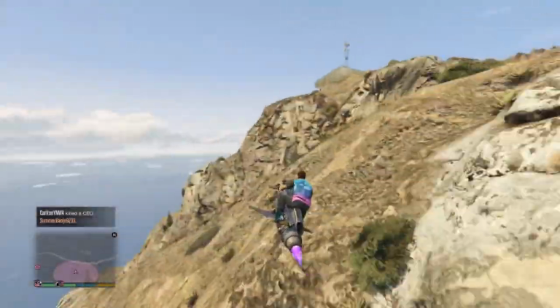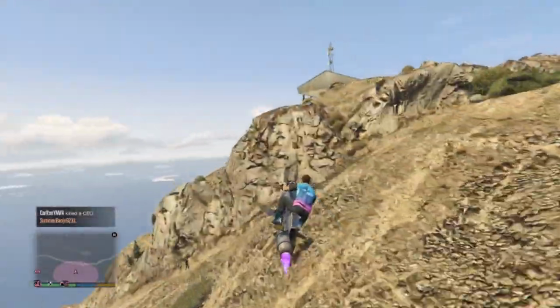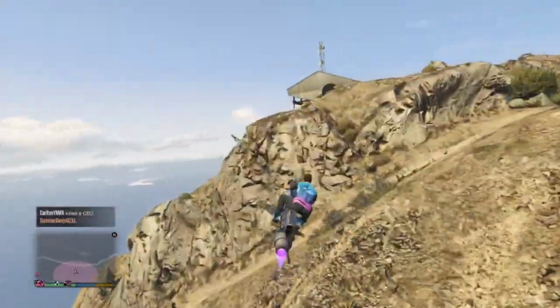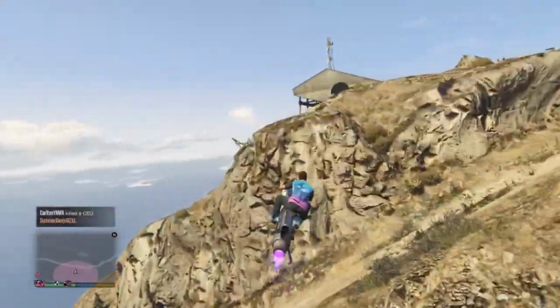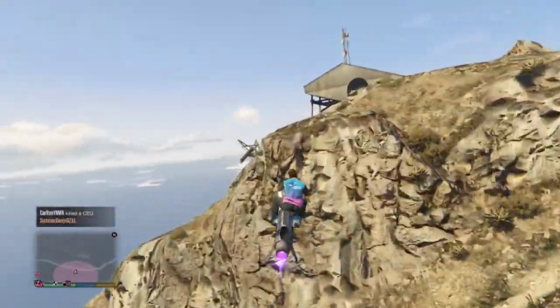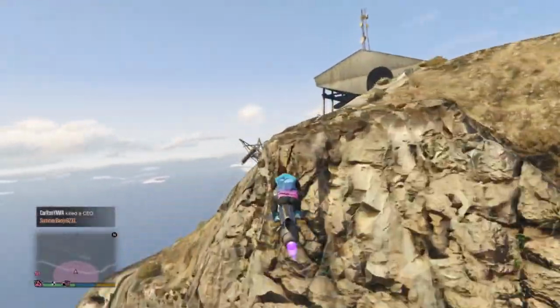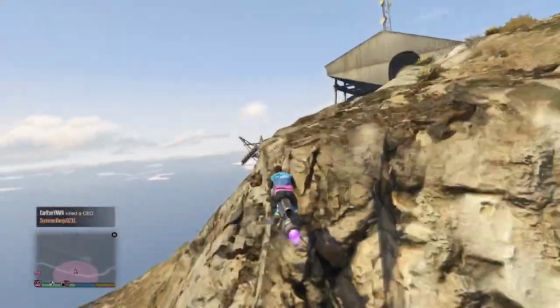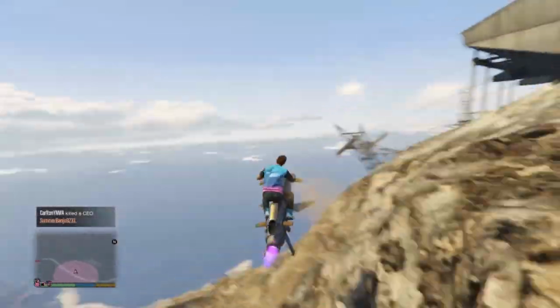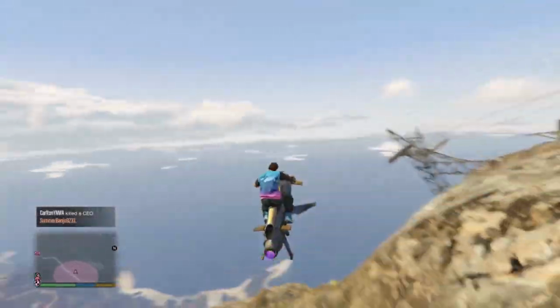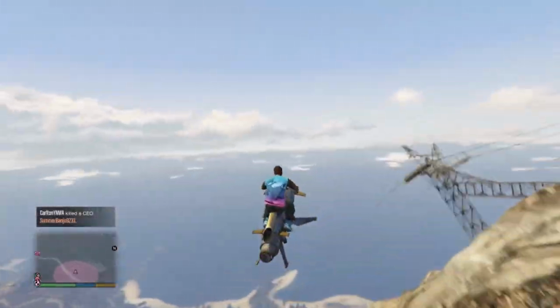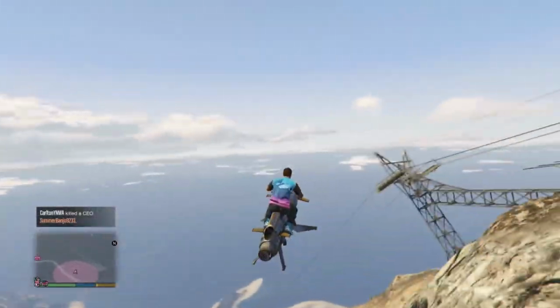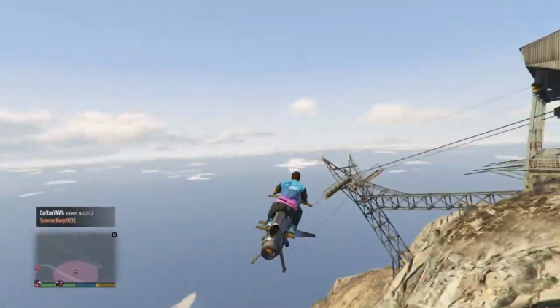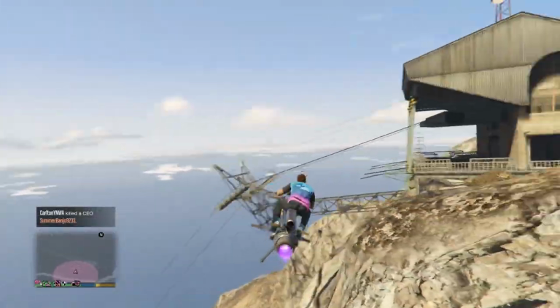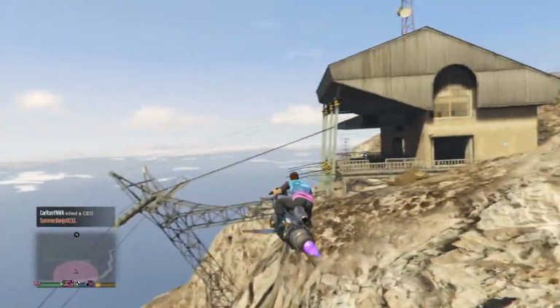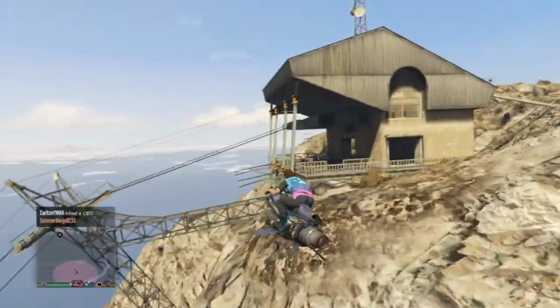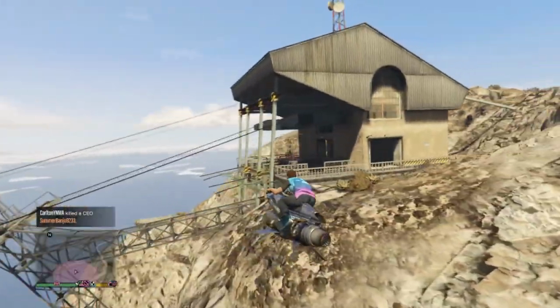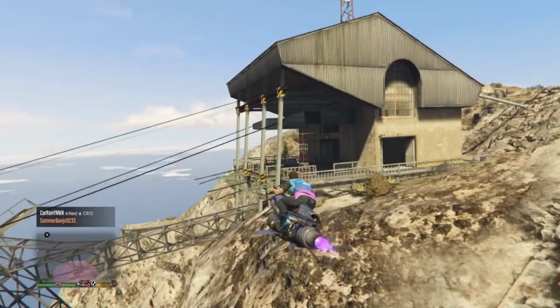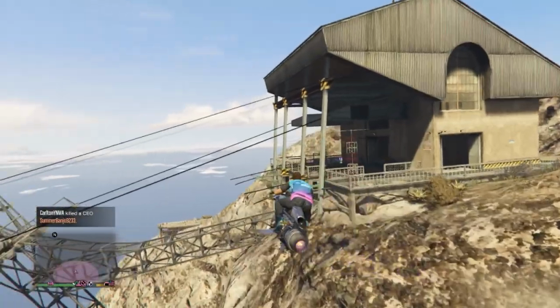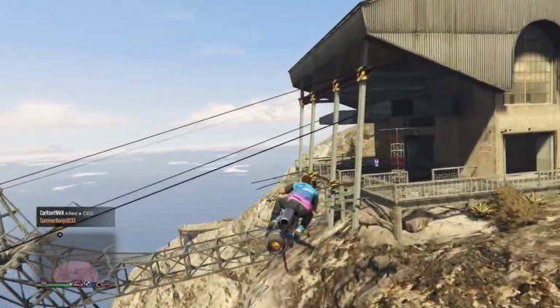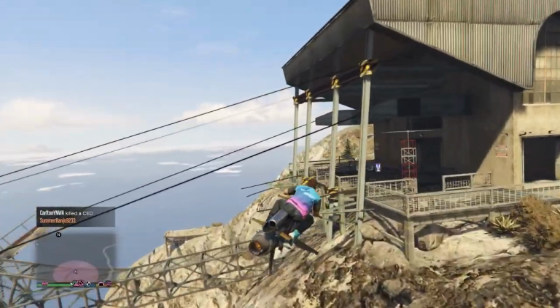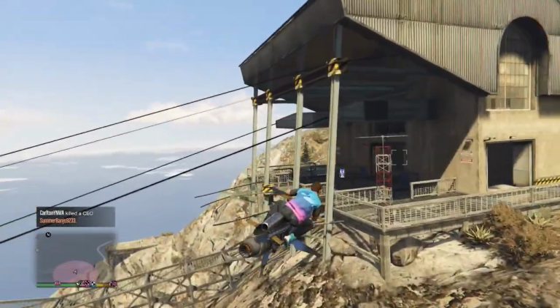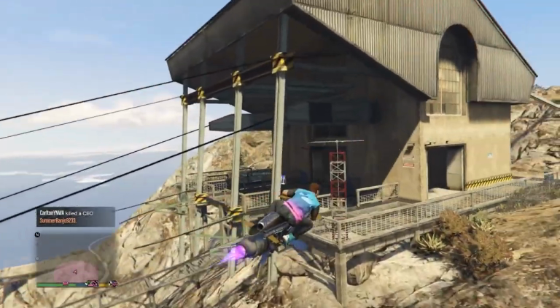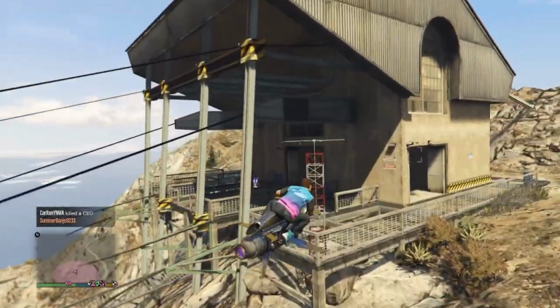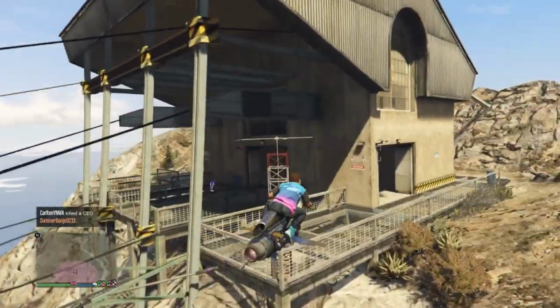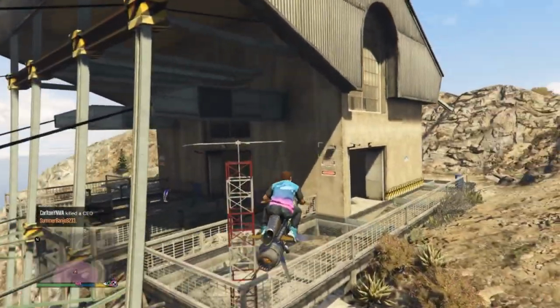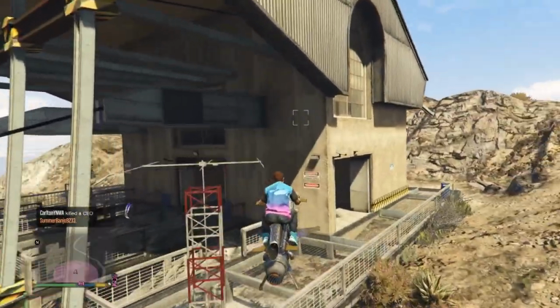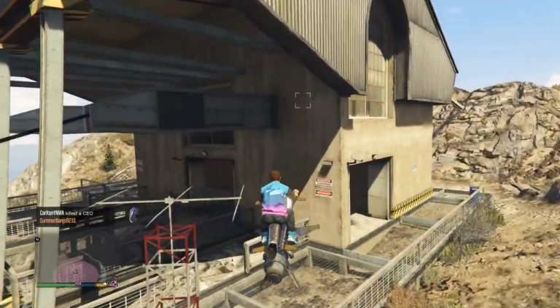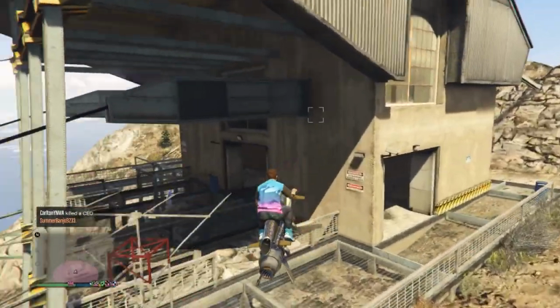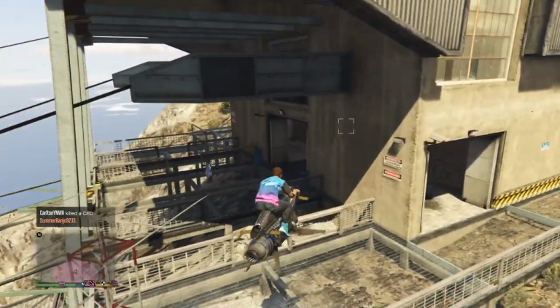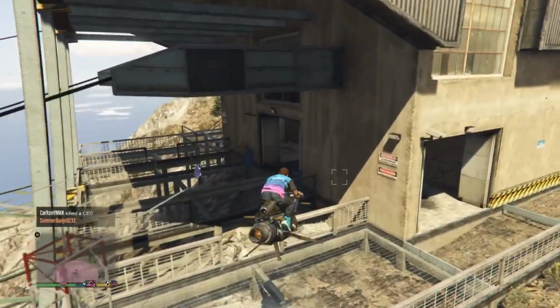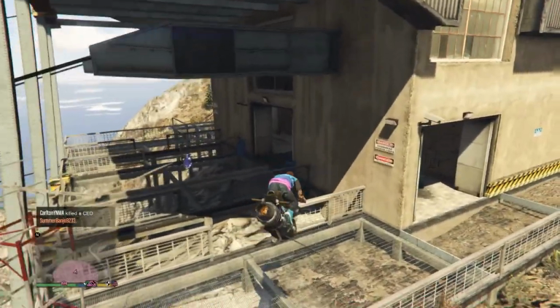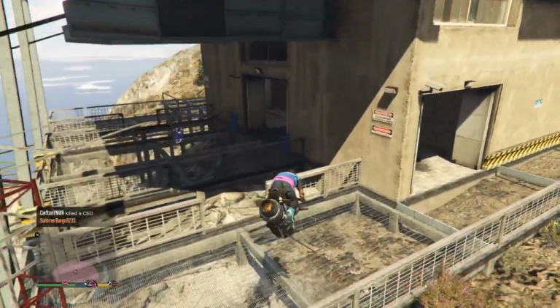Radio Antenna 9 is on the top of Mount Chiliad. It is on the platform where you would get onto the gondola.